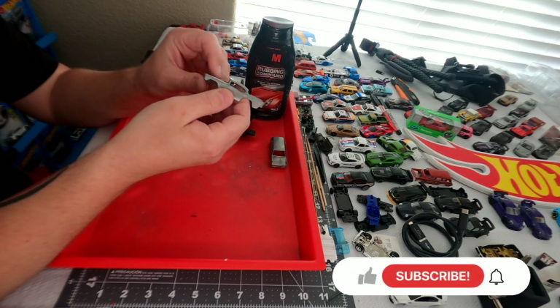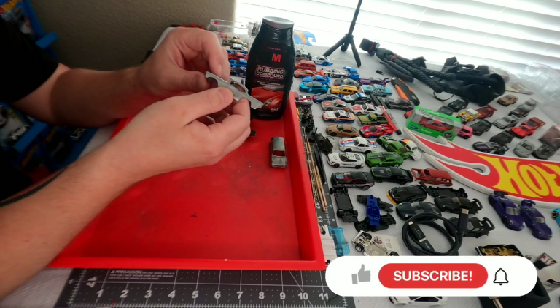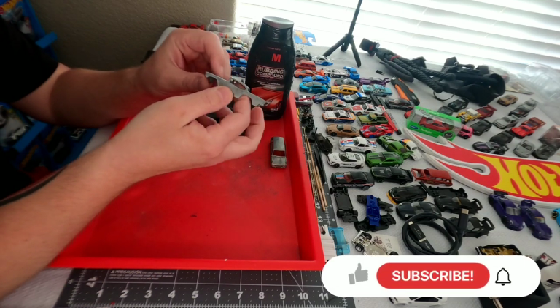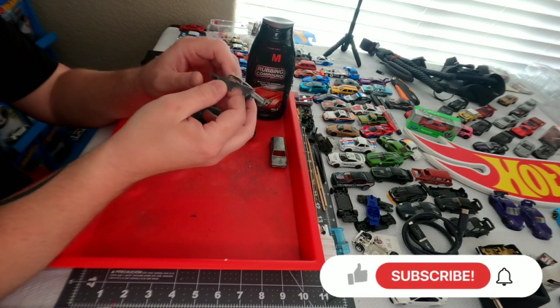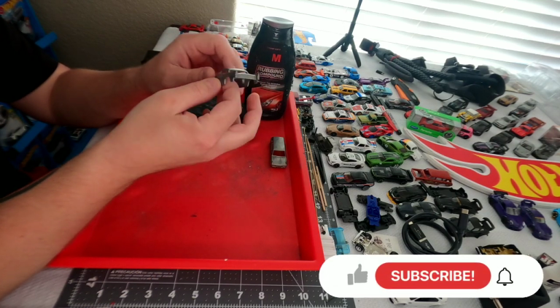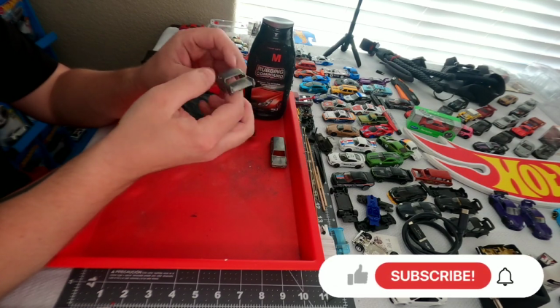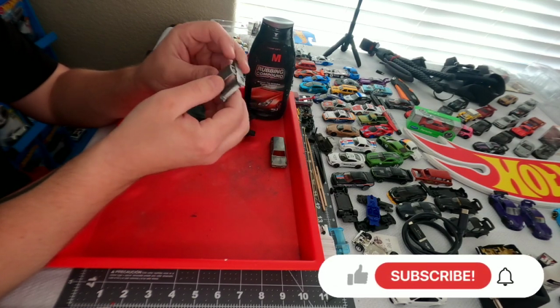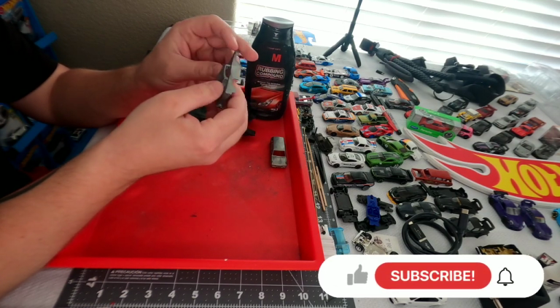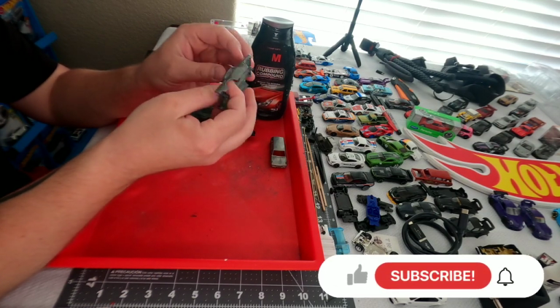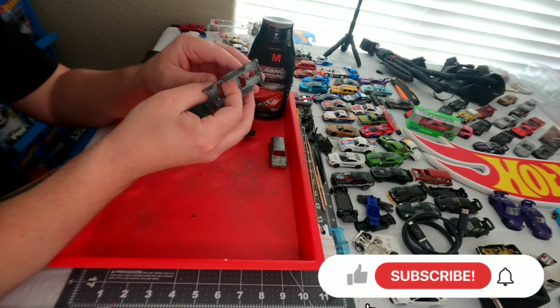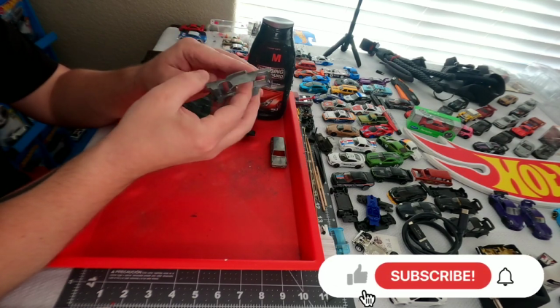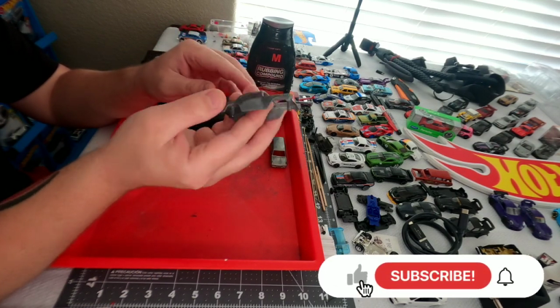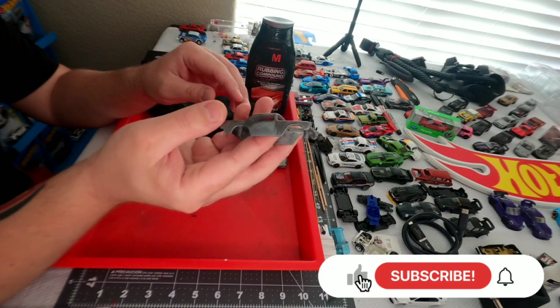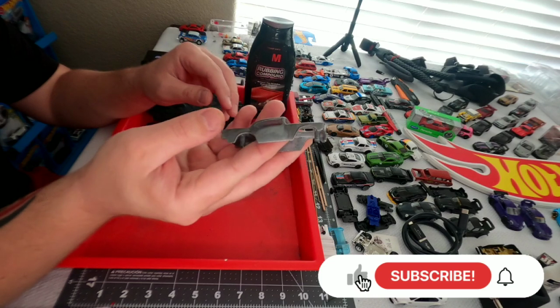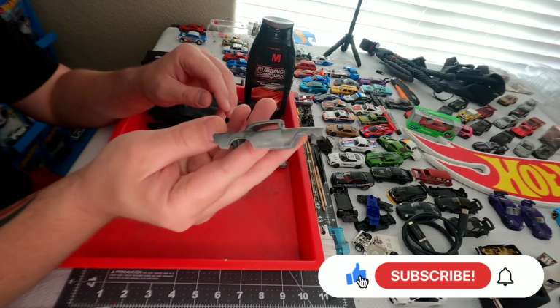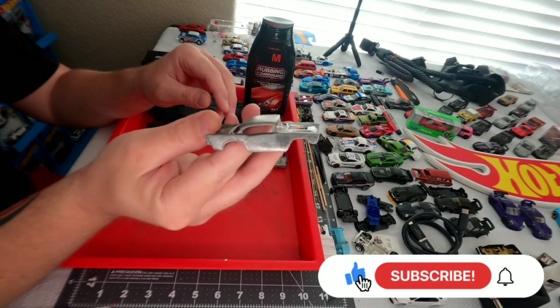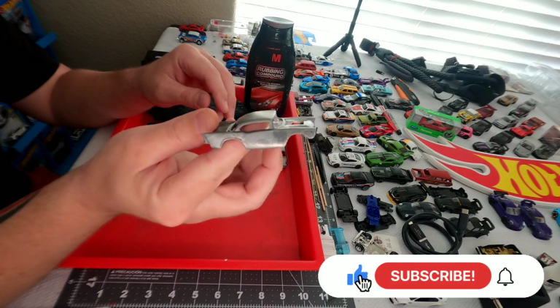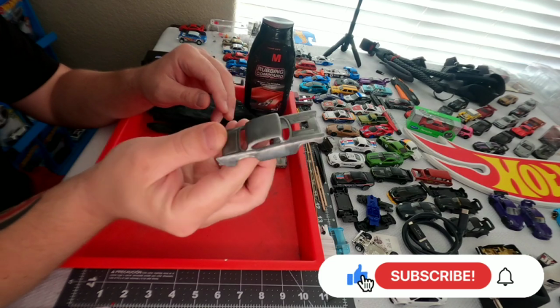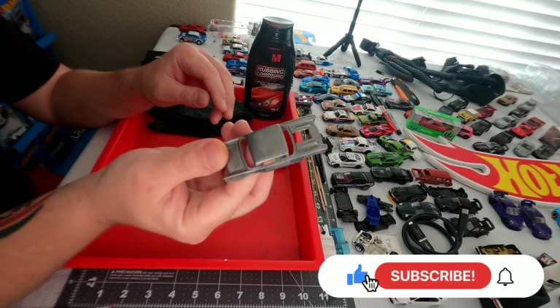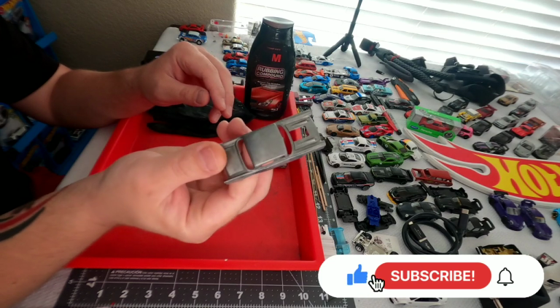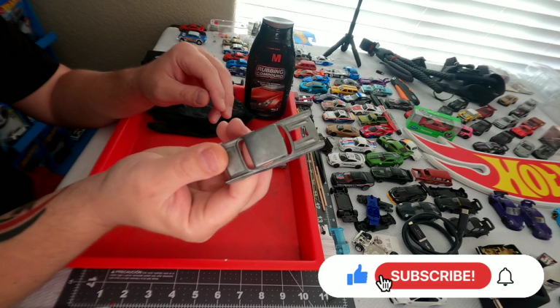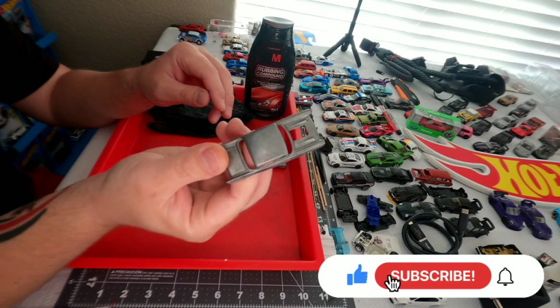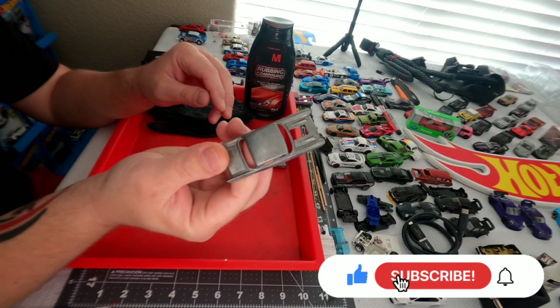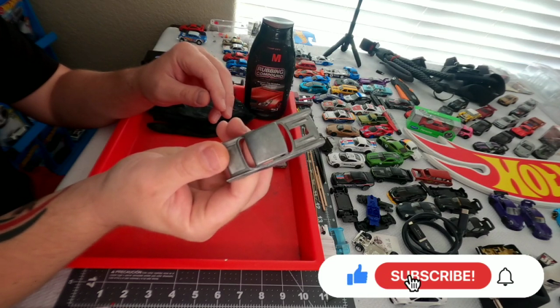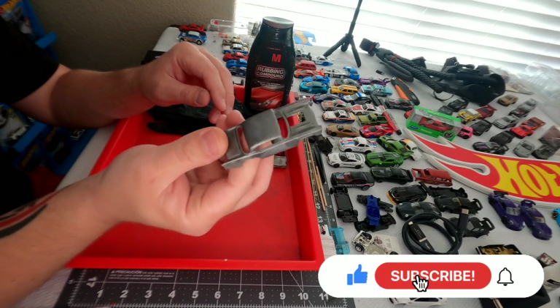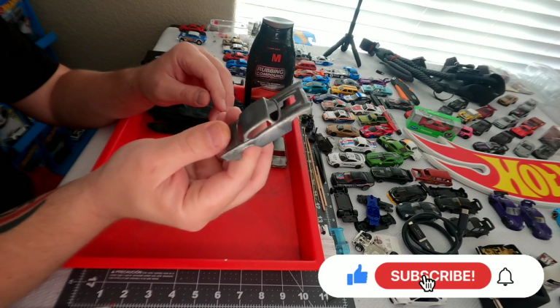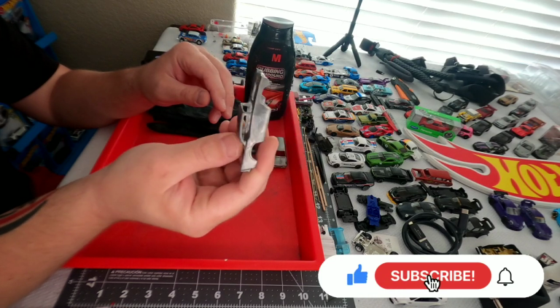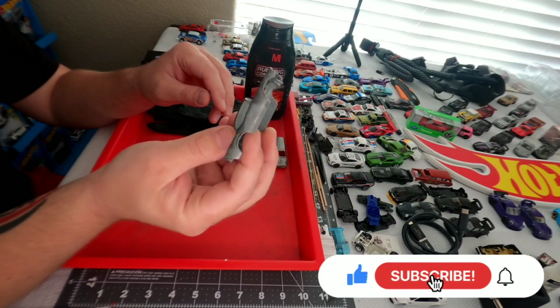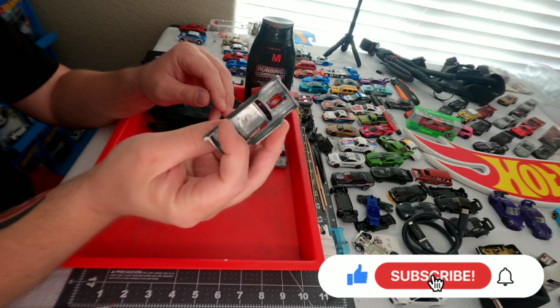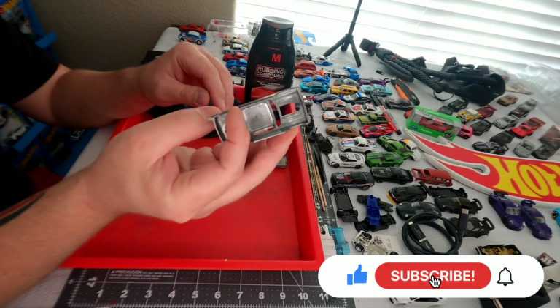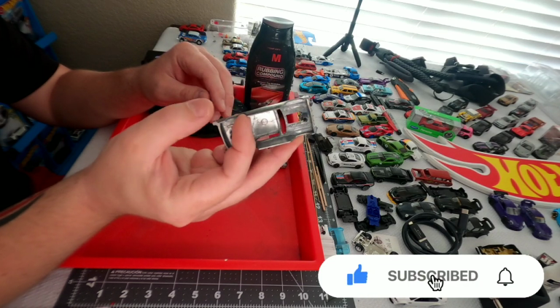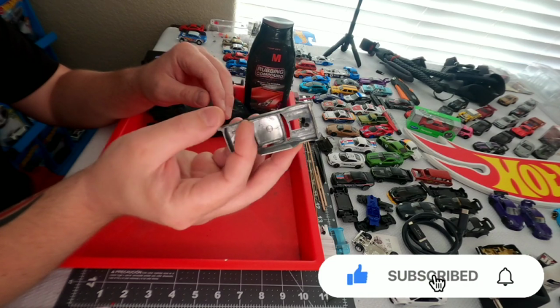Today's test subject is going to be a '57 Chevy that I stripped a long time ago. As you can see, it is at the brushed stage.